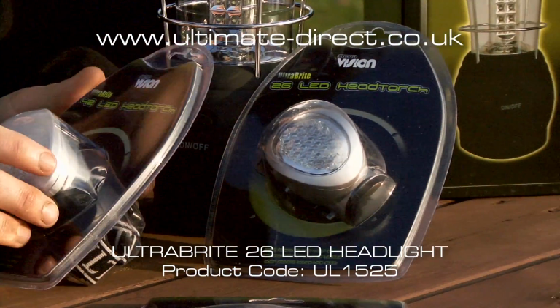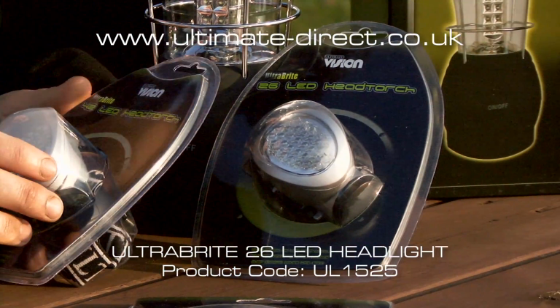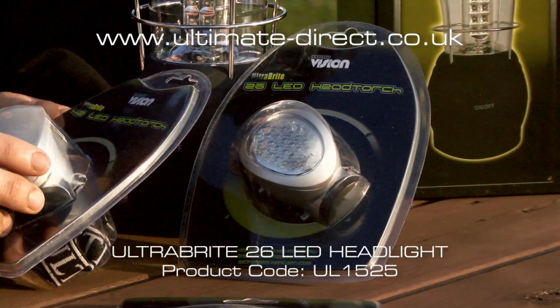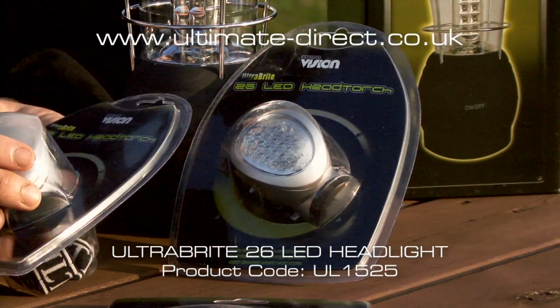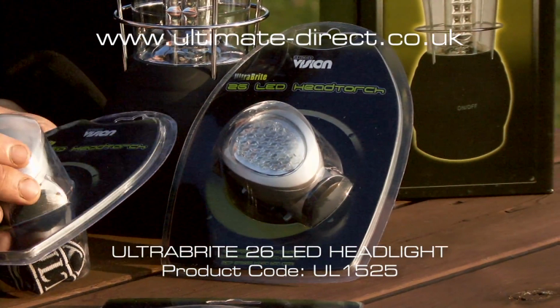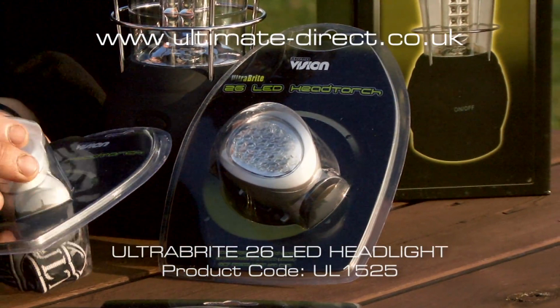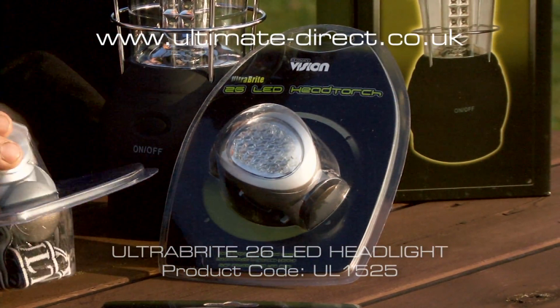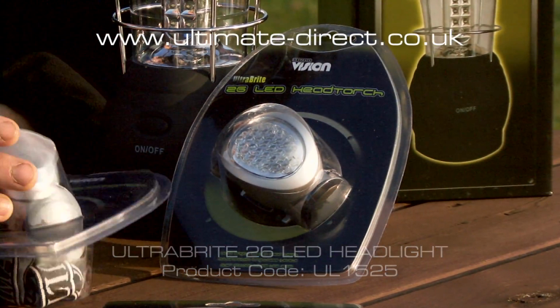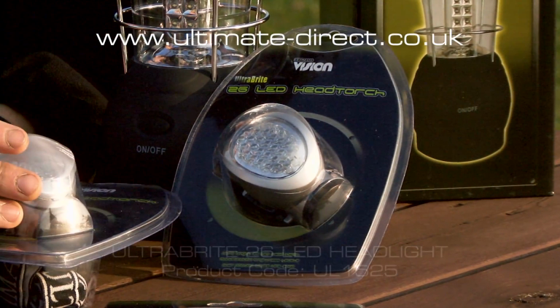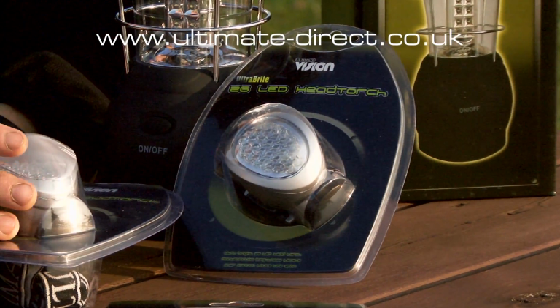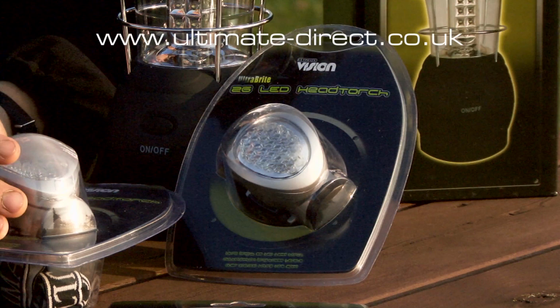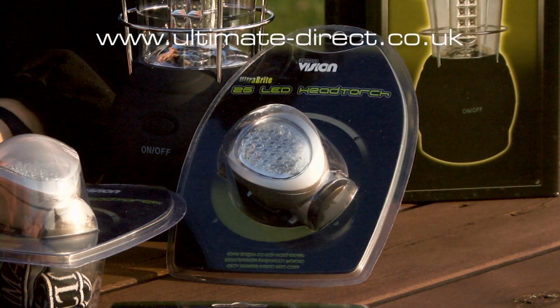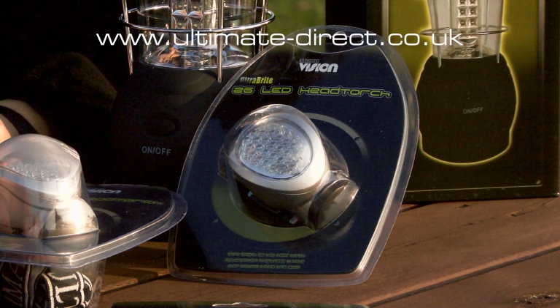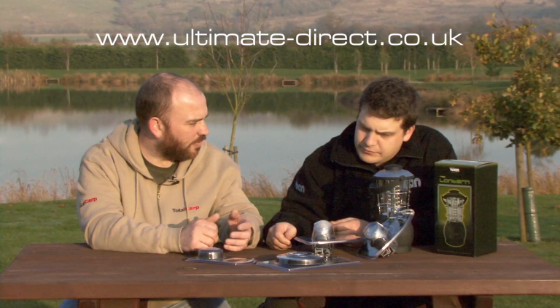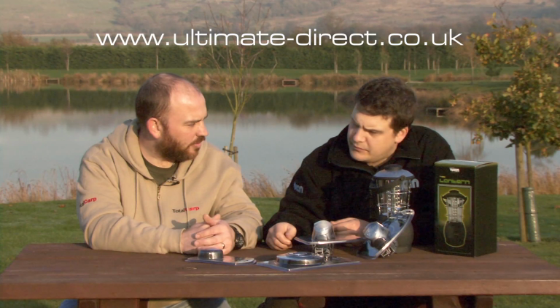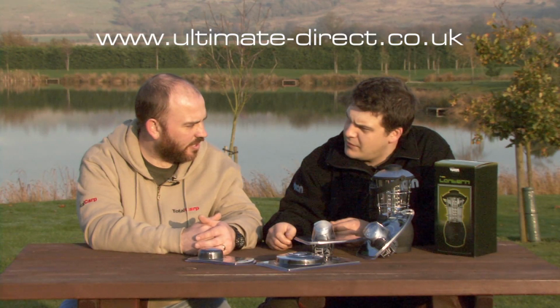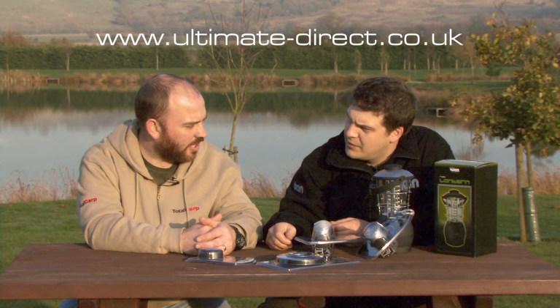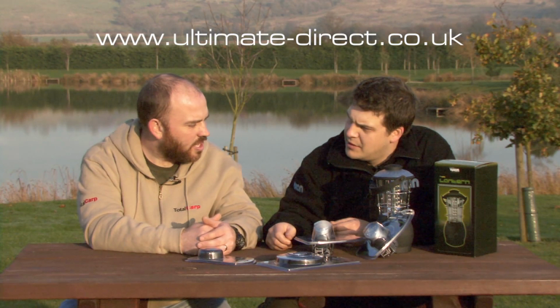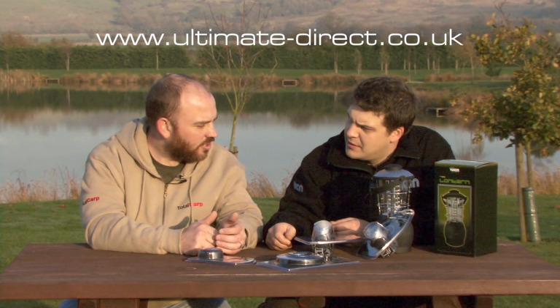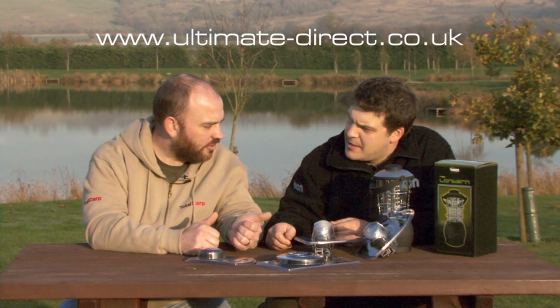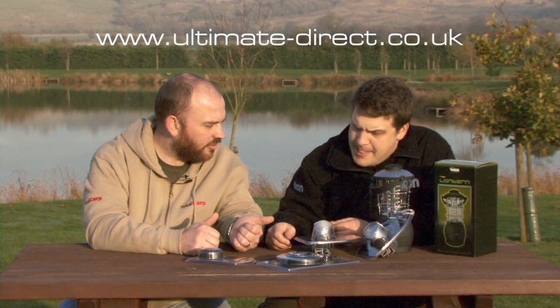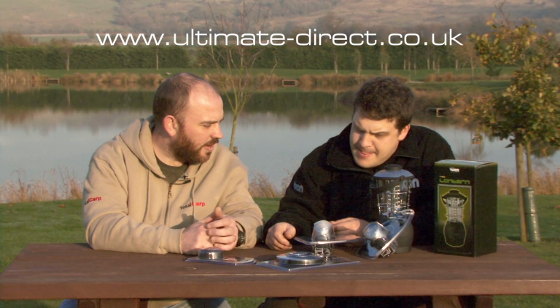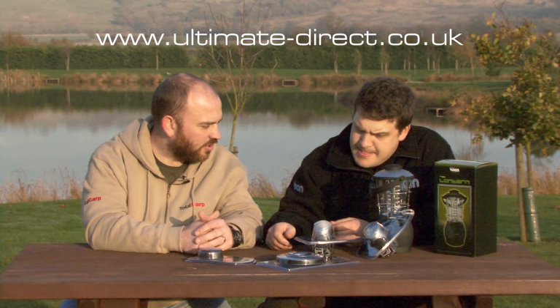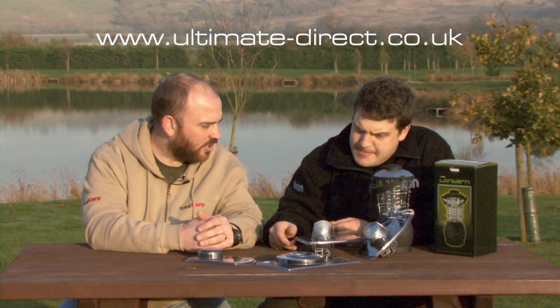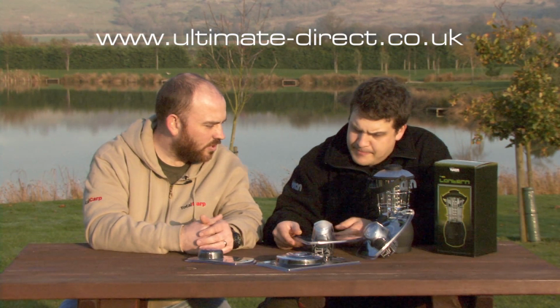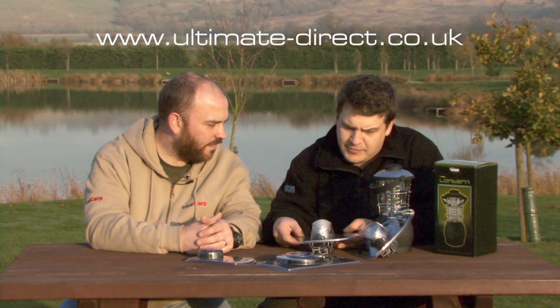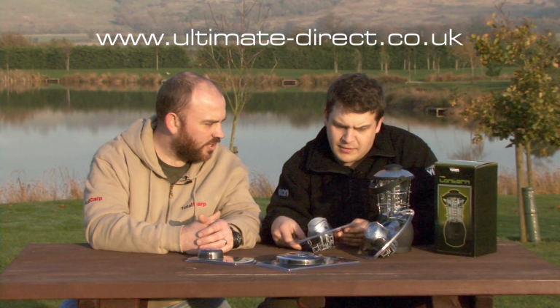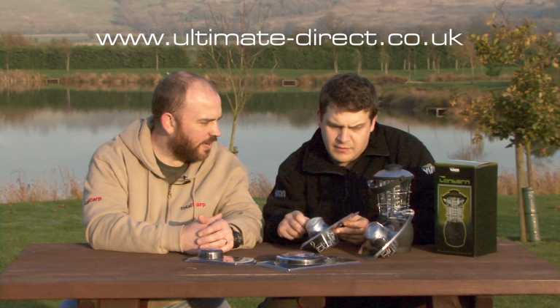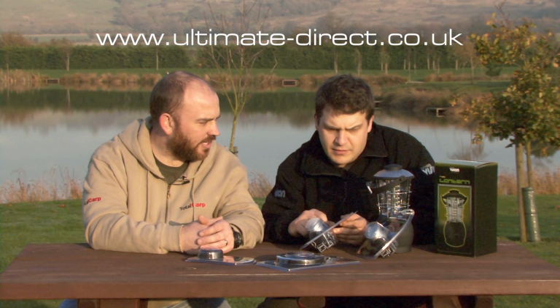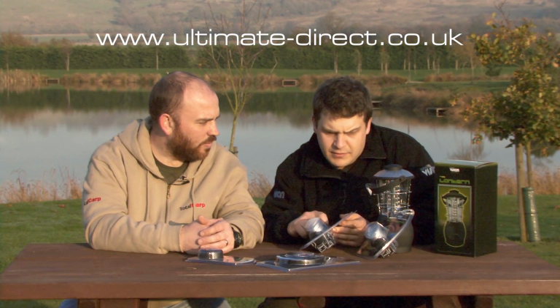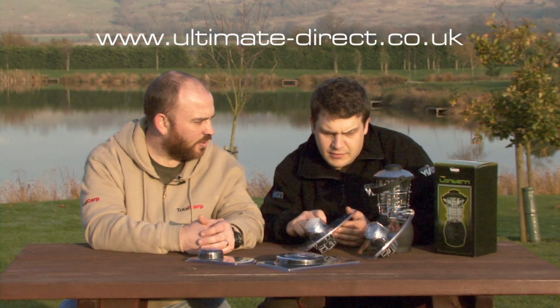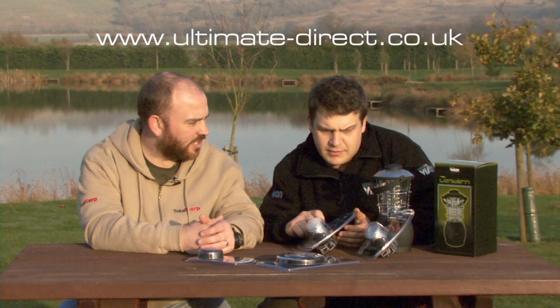You don't seem to get as many shadows with LED lighting as you do with a normal bulb. So there are two head torches — one a 42 LED, one a 26.